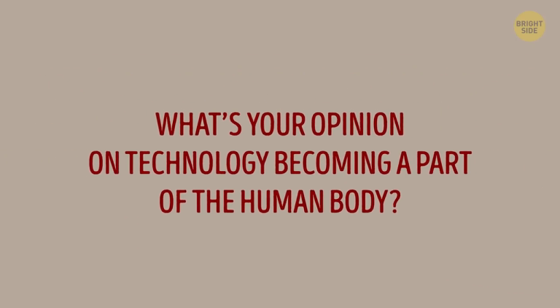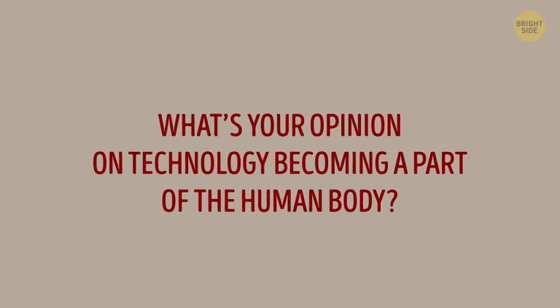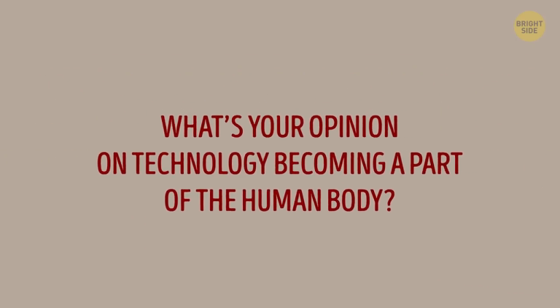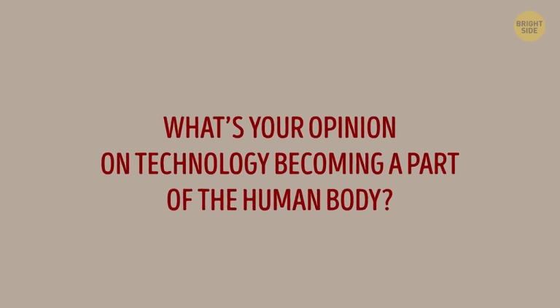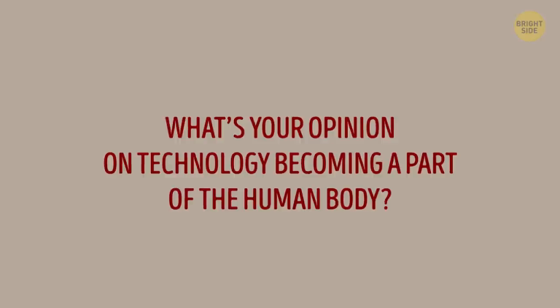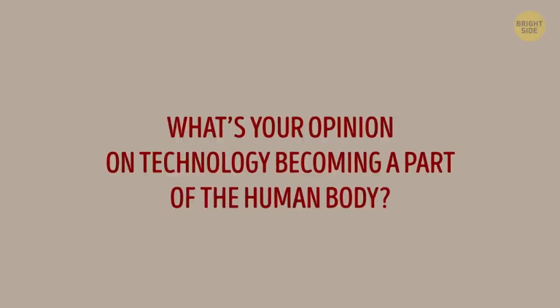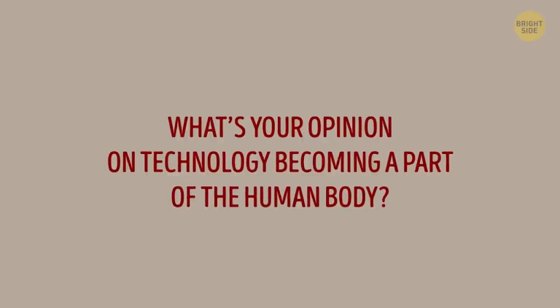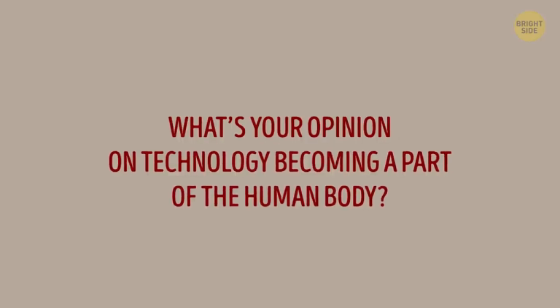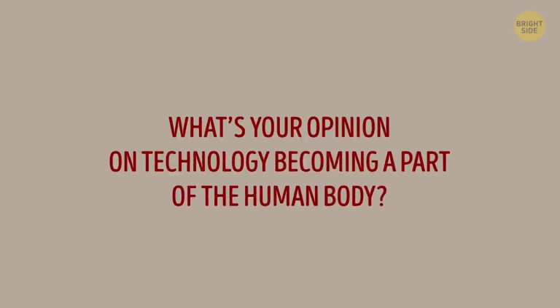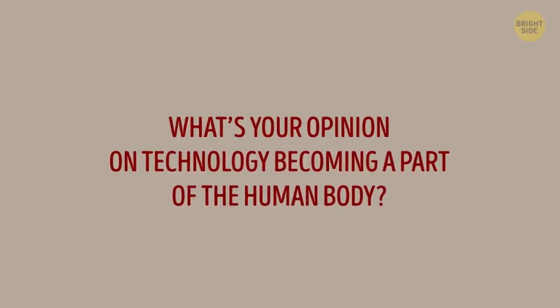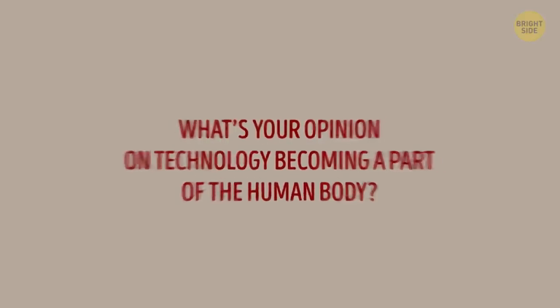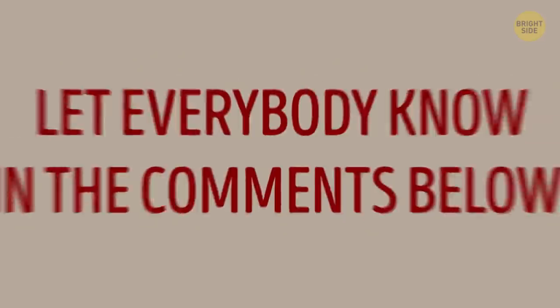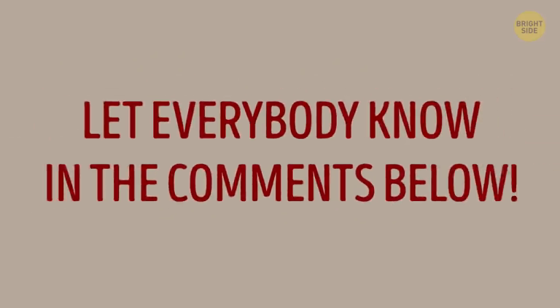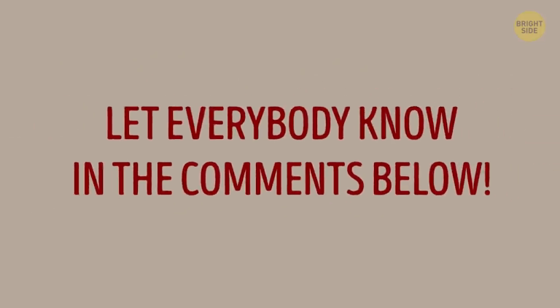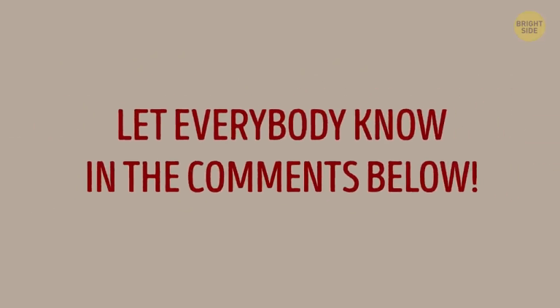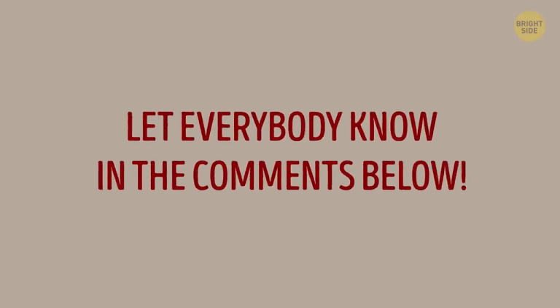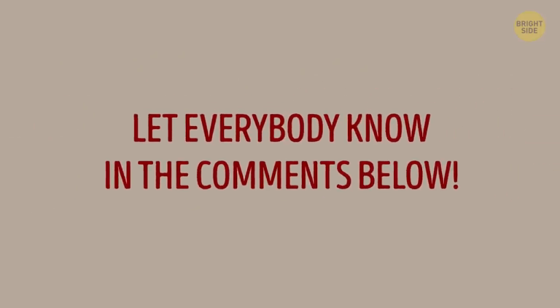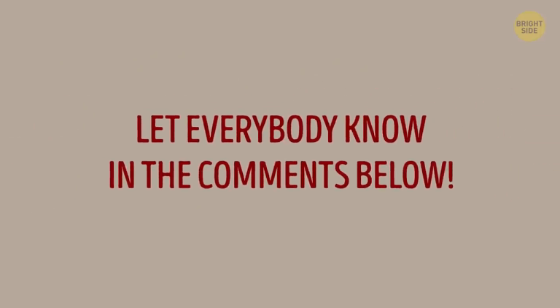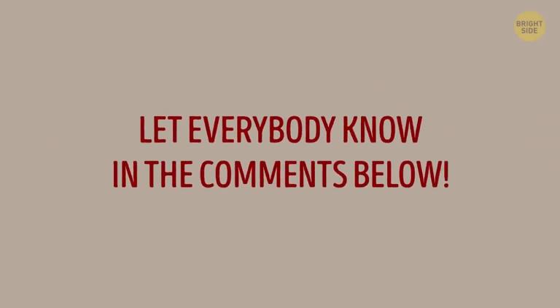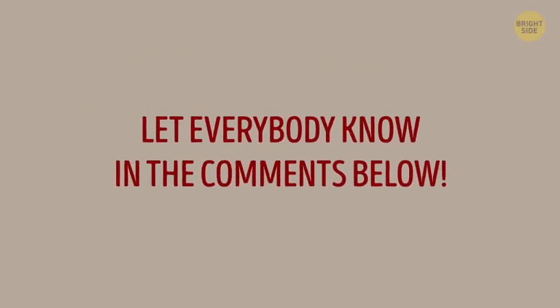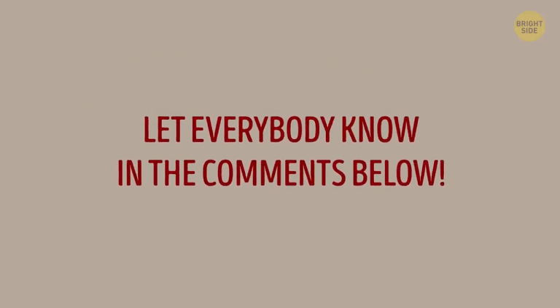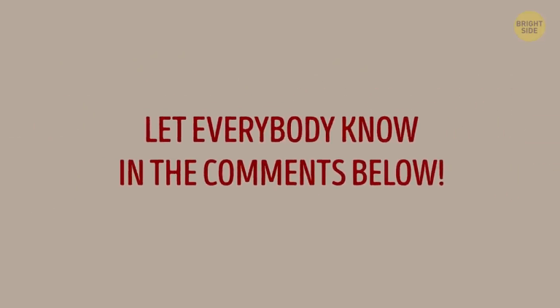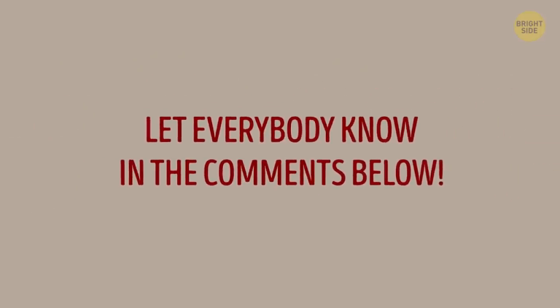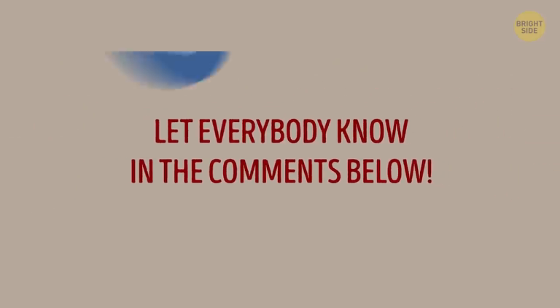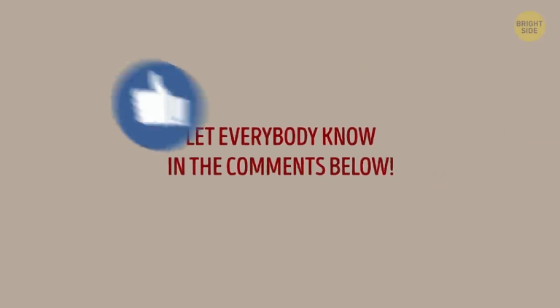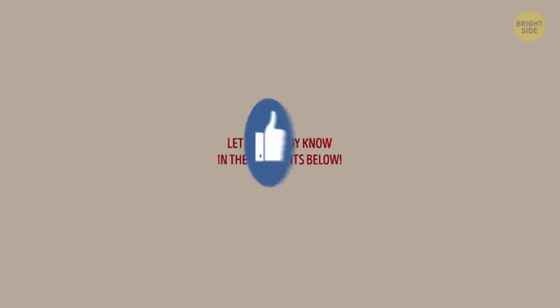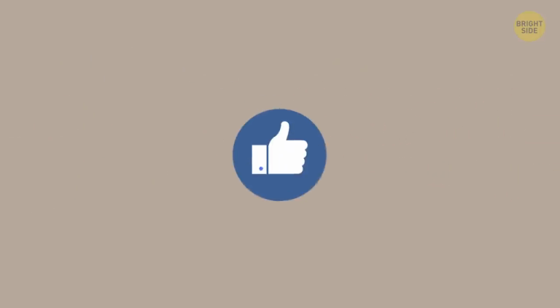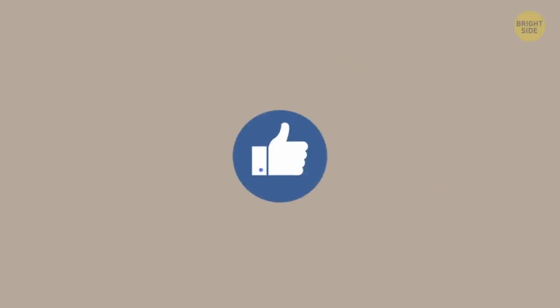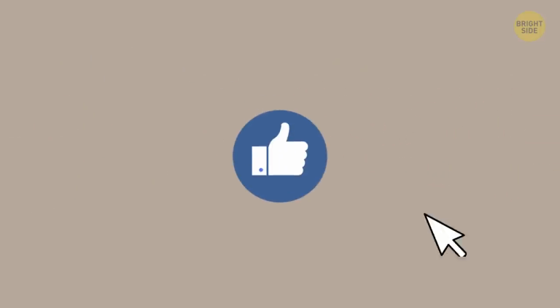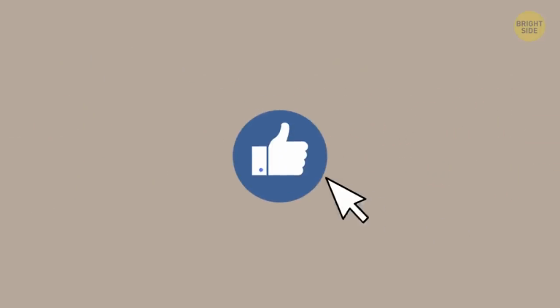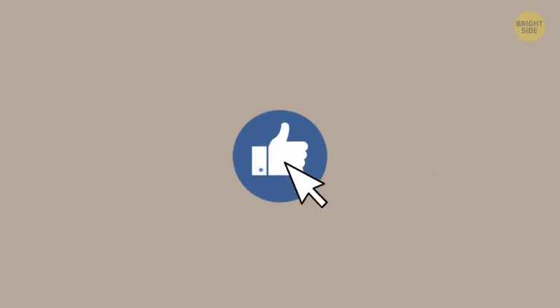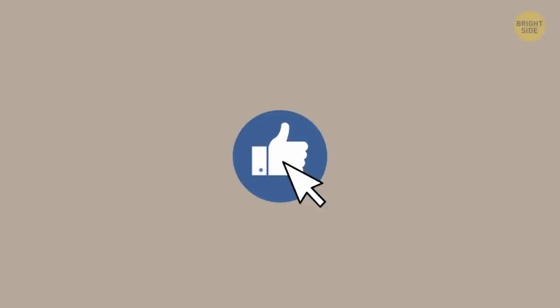So what's your opinion about technology becoming a part of the human body? Let everybody know in the comments below.